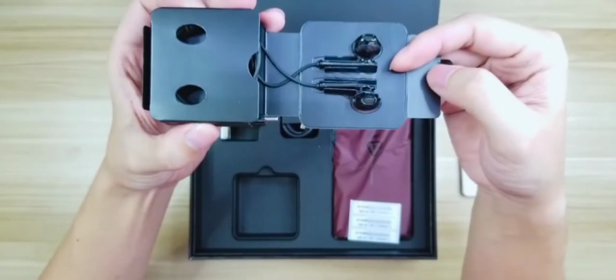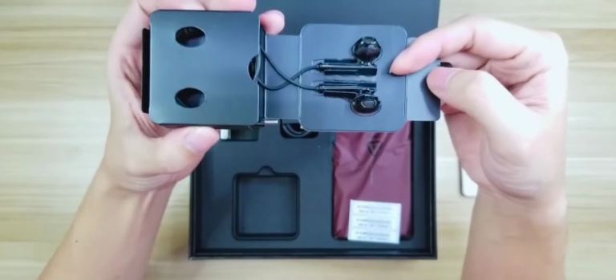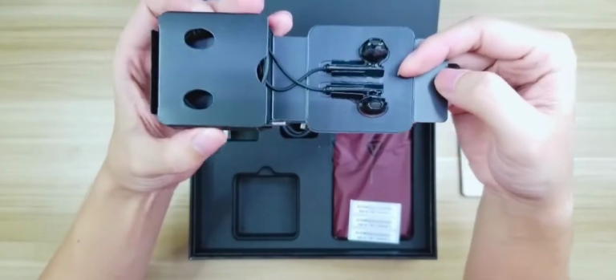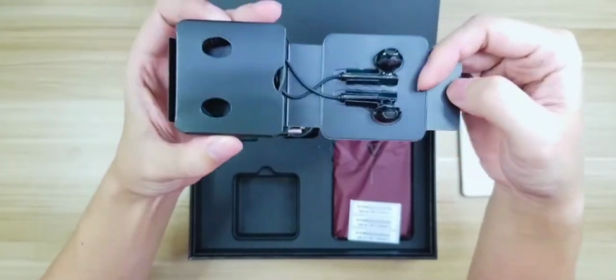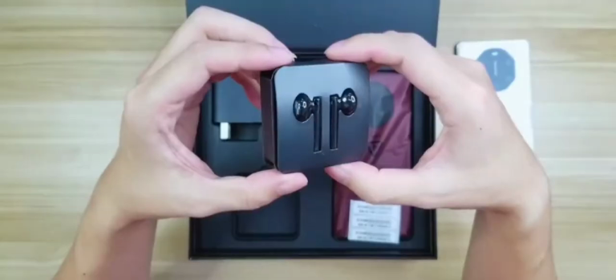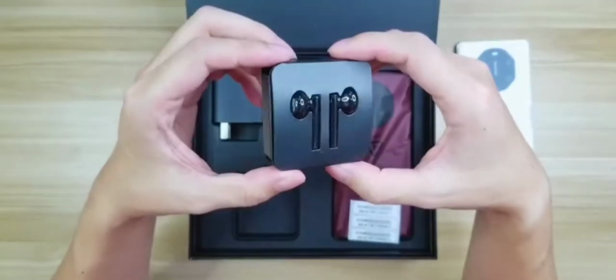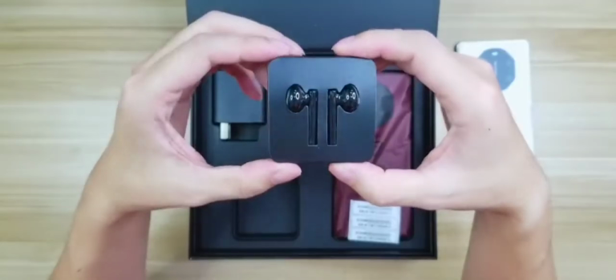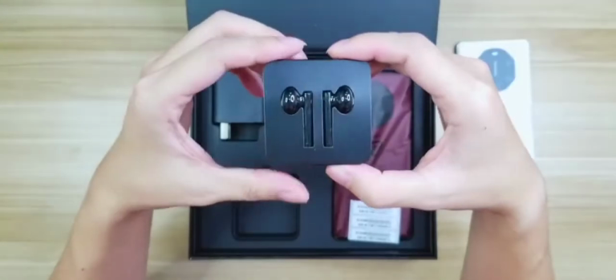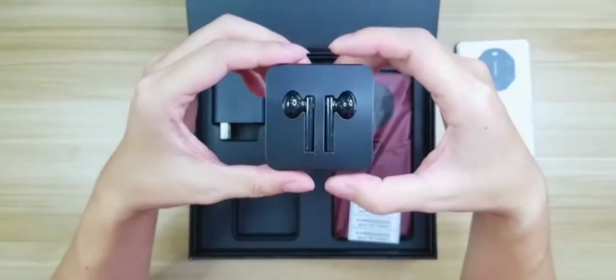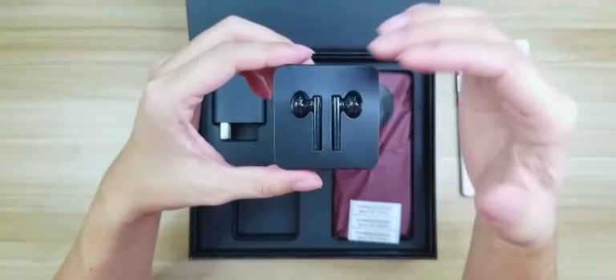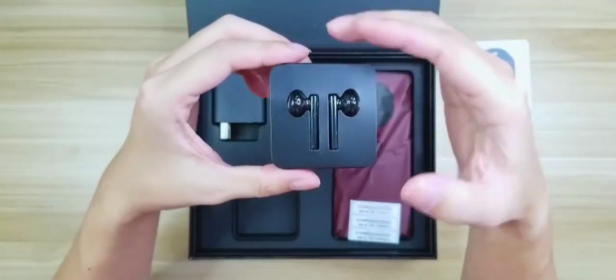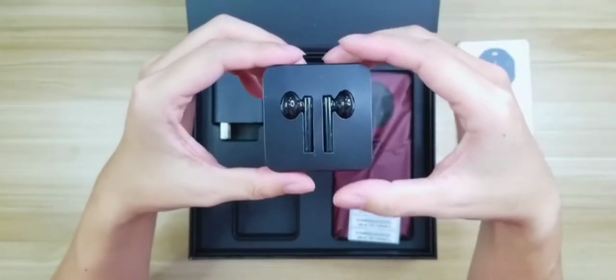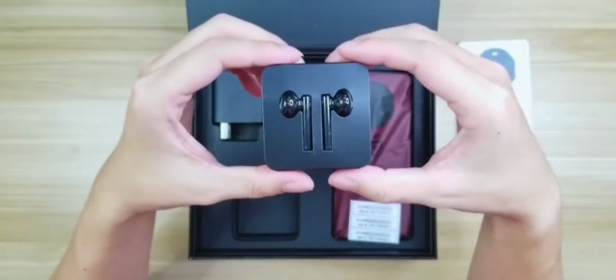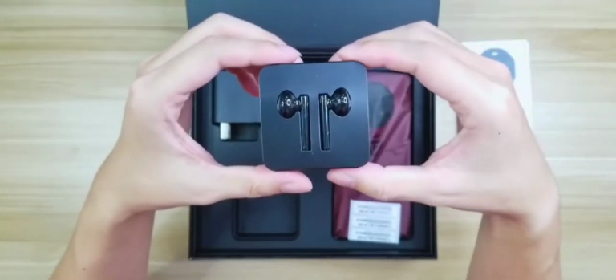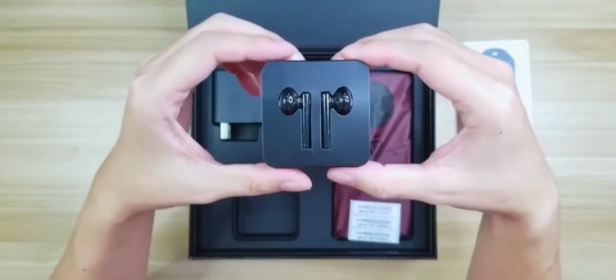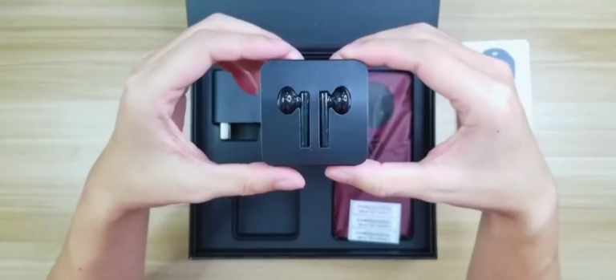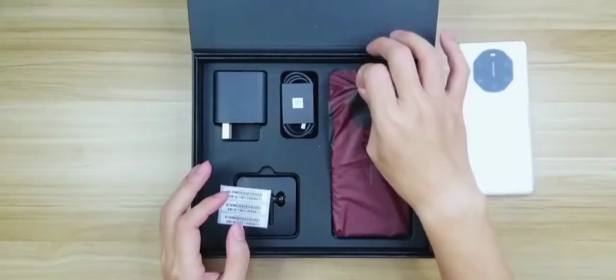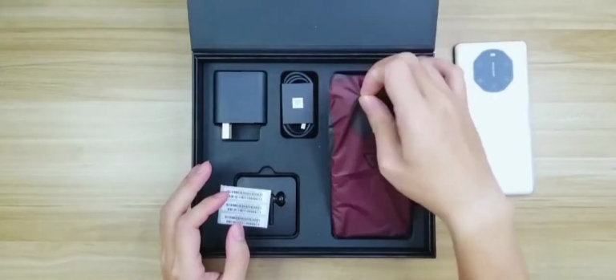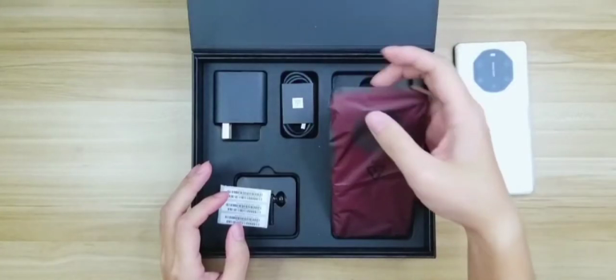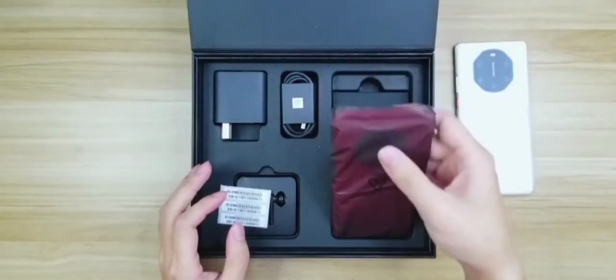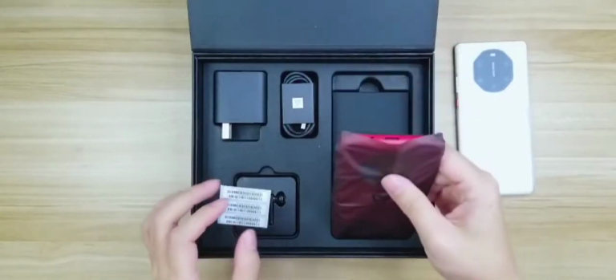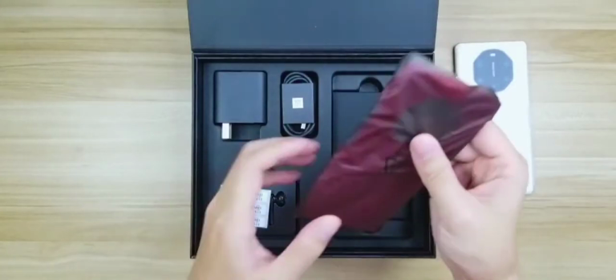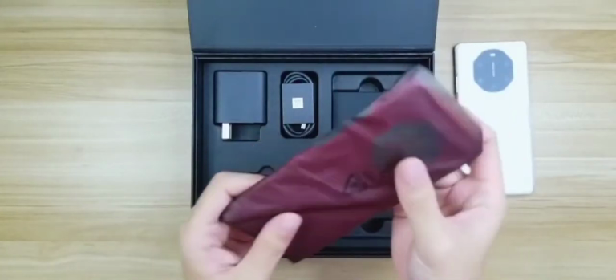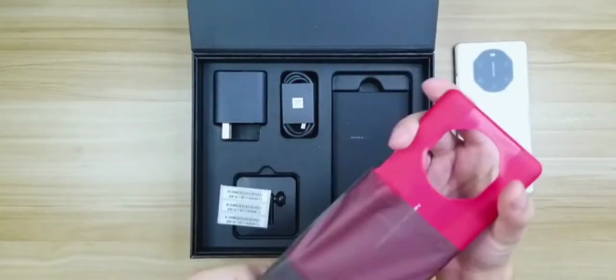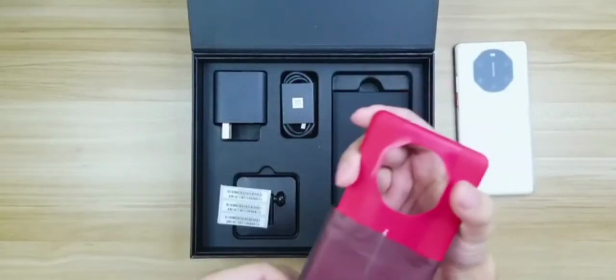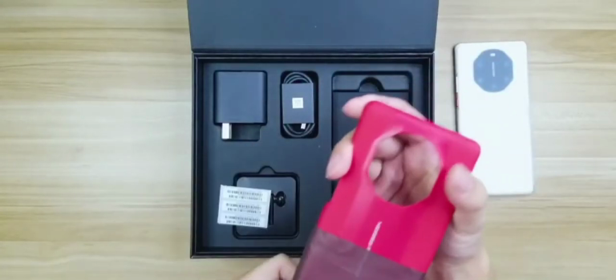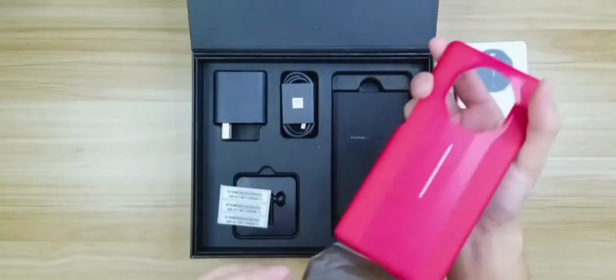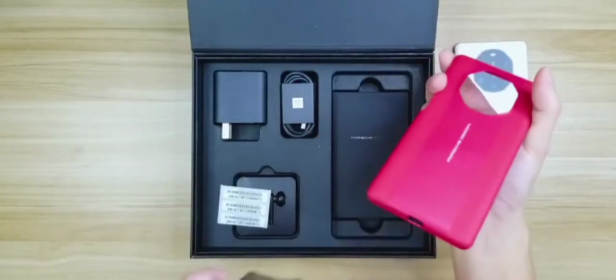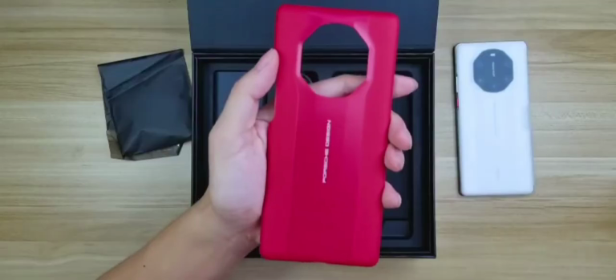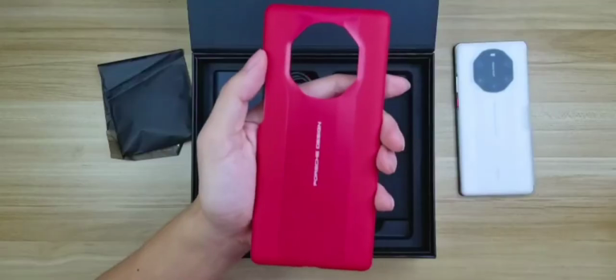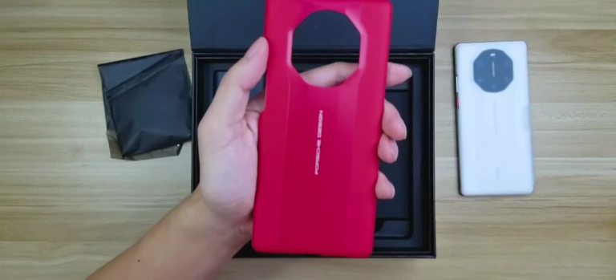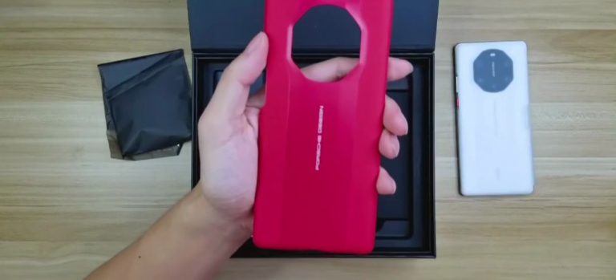This is the Huawei Mate 40. This is a Porsche Design.